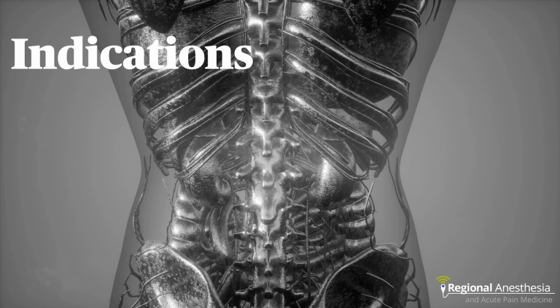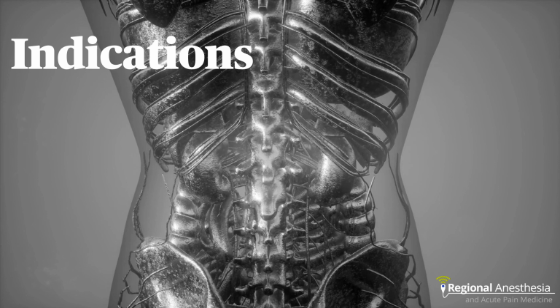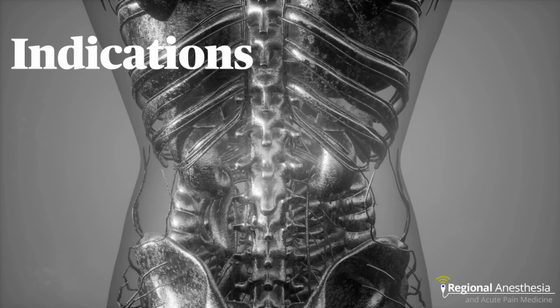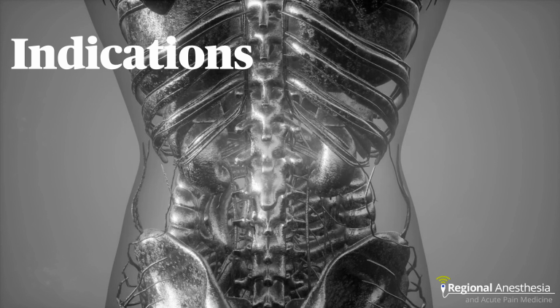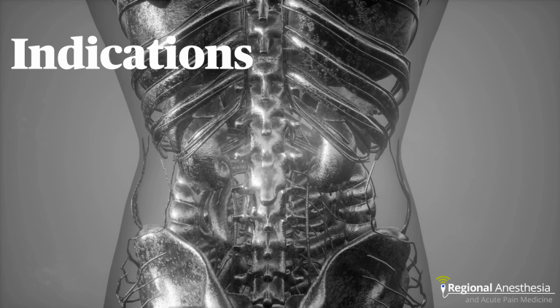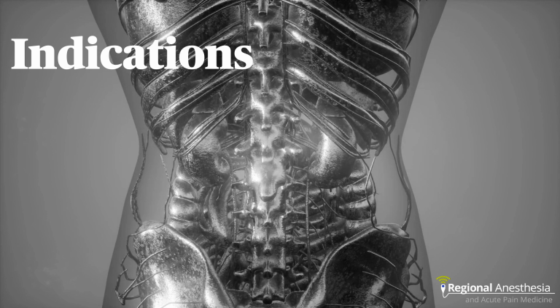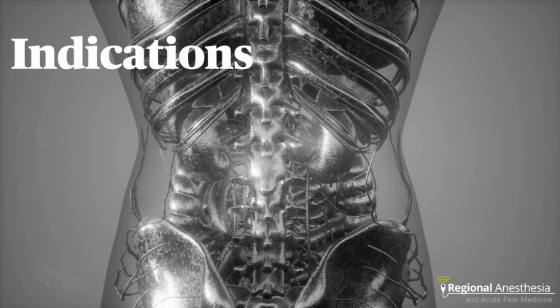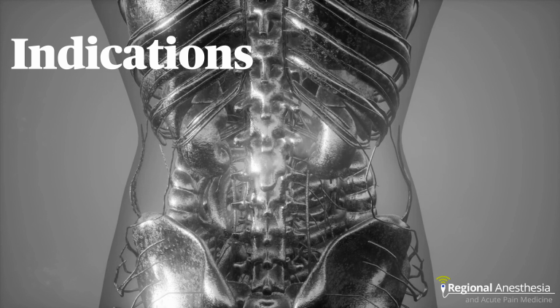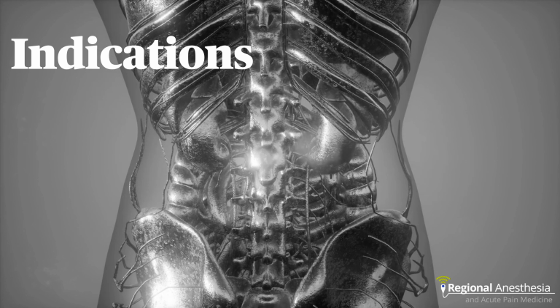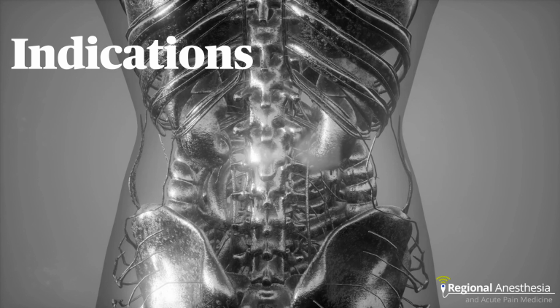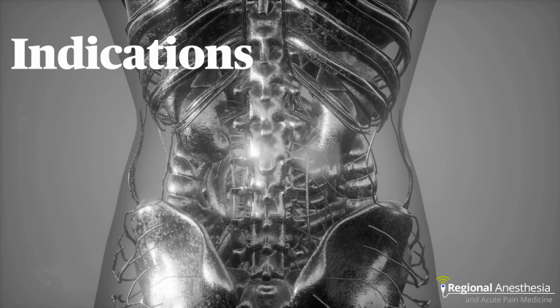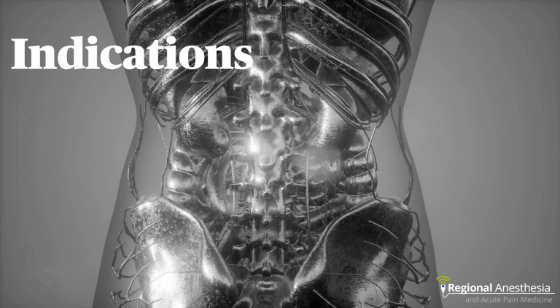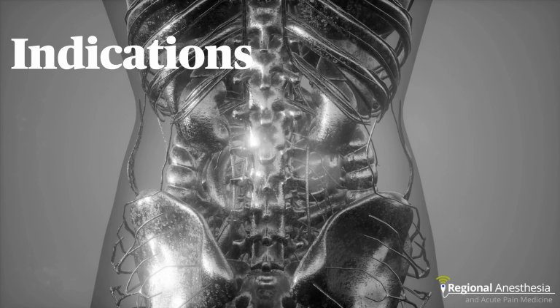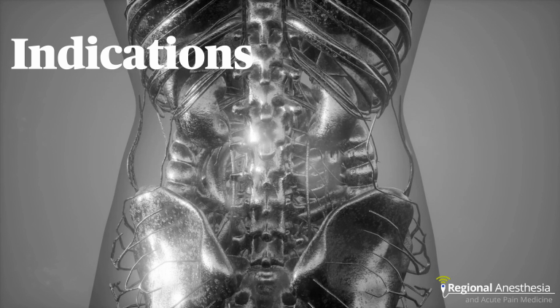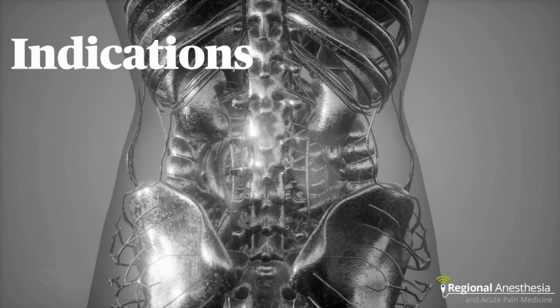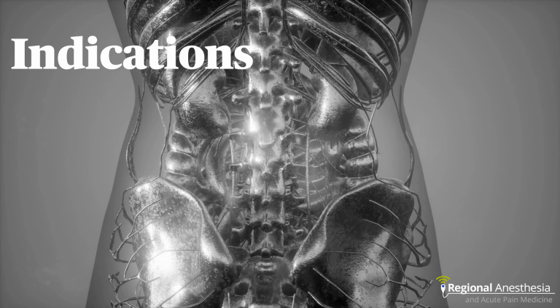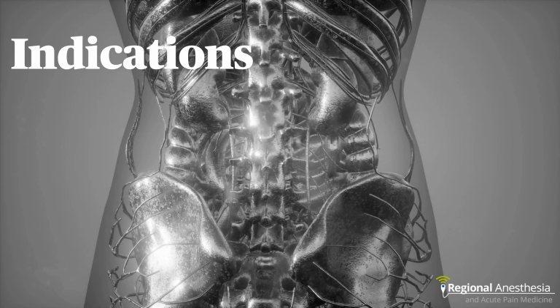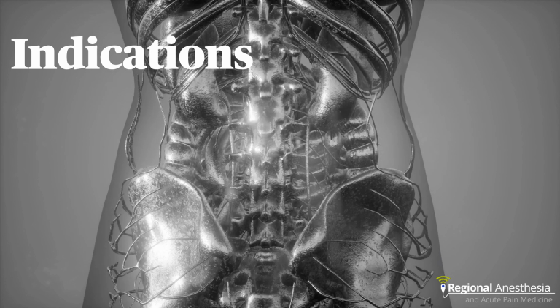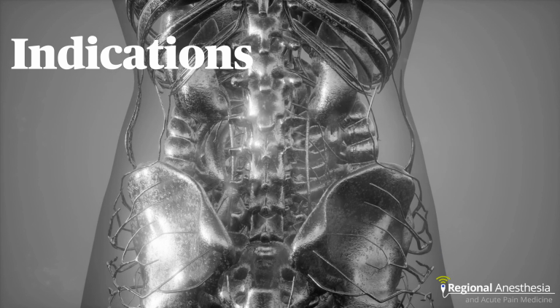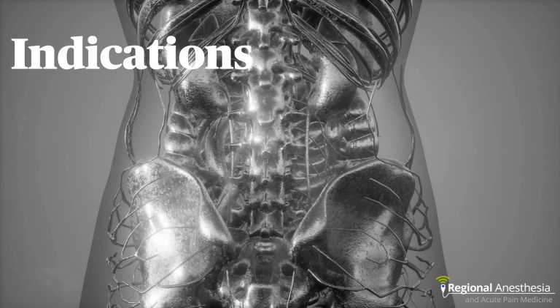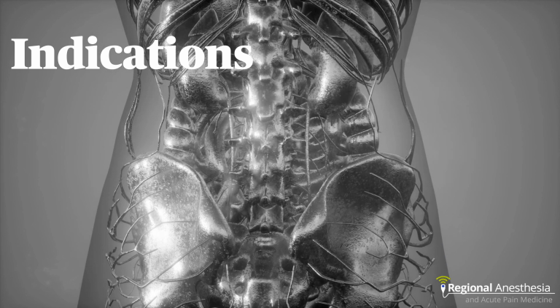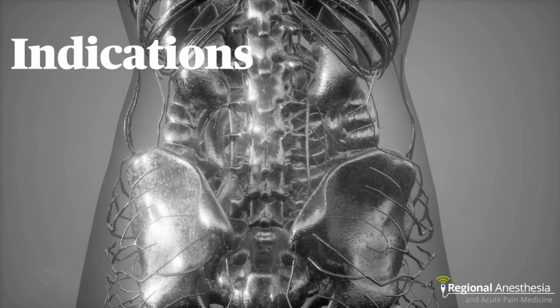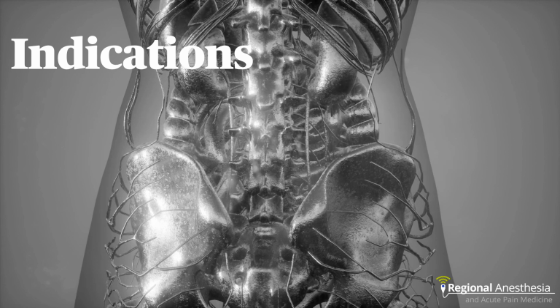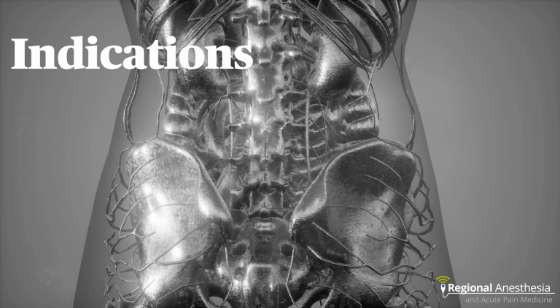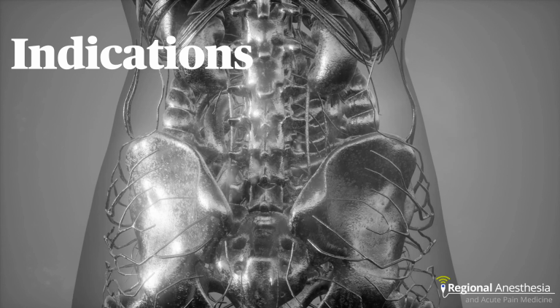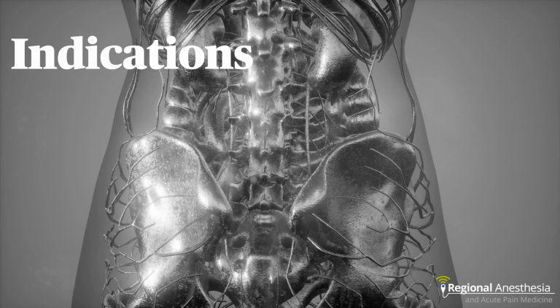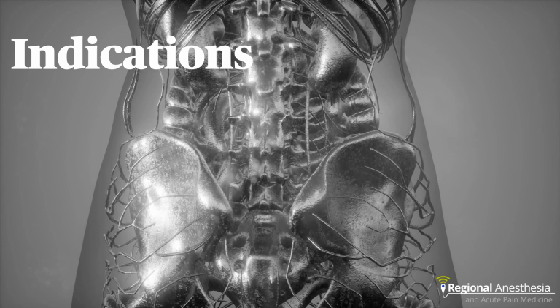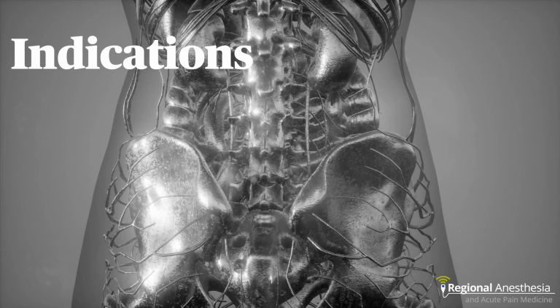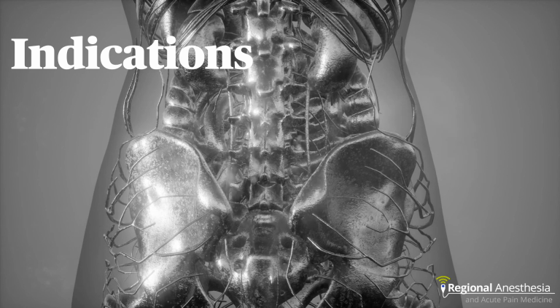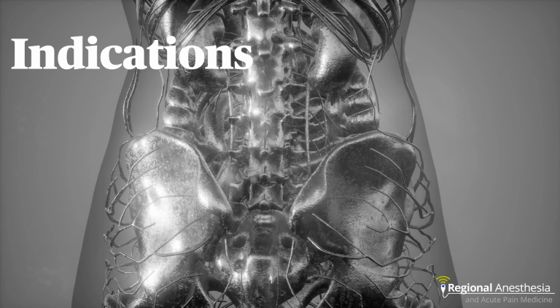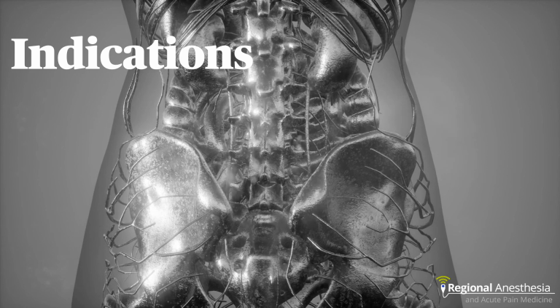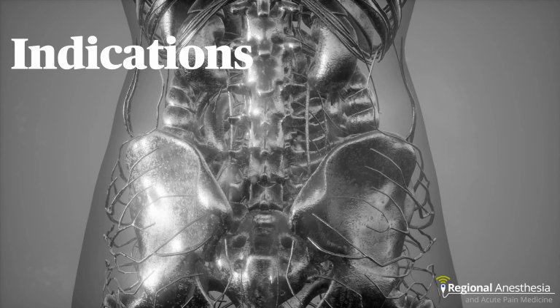Catheters are placed using the same technique. Once the pleura is depressed, the catheter is gently advanced a few centimeters into the paravertebral space.